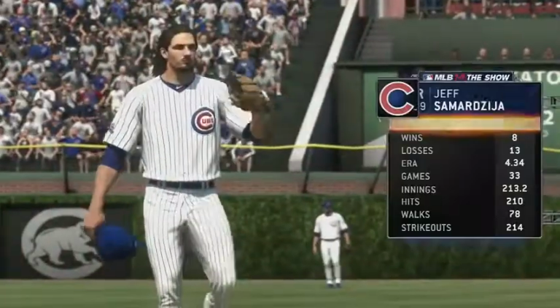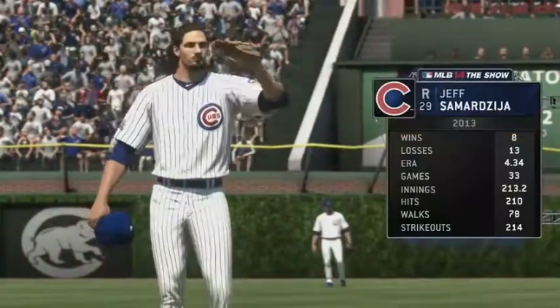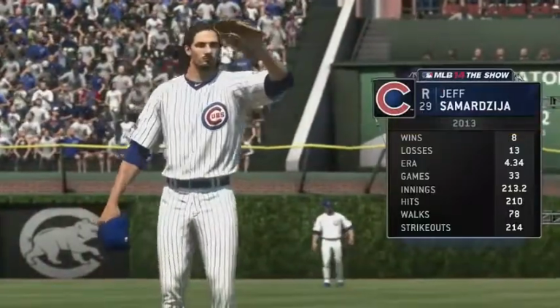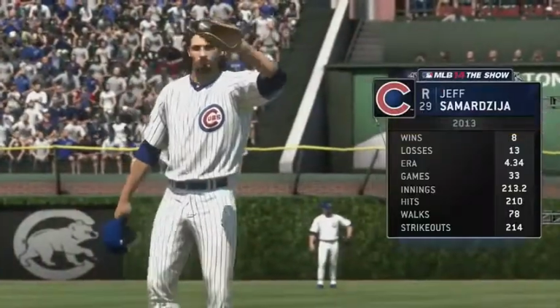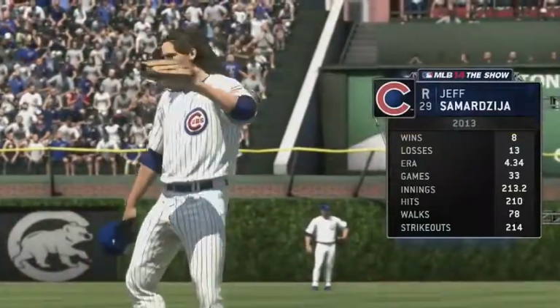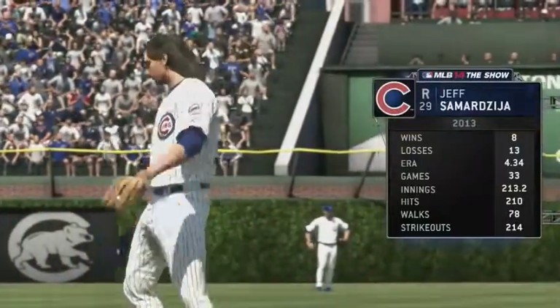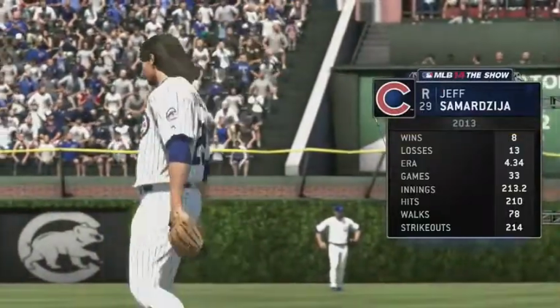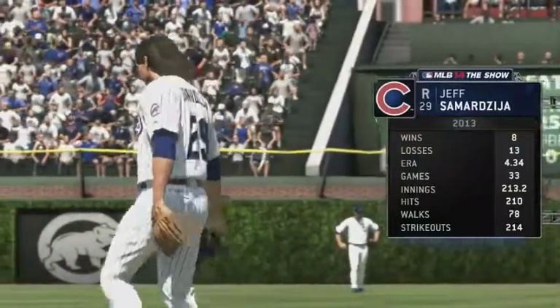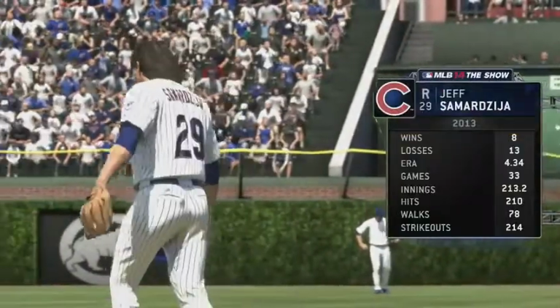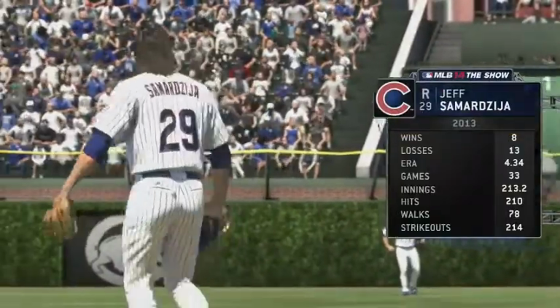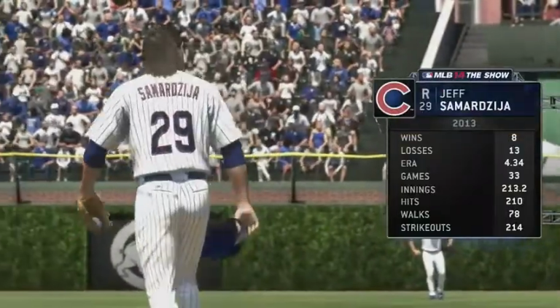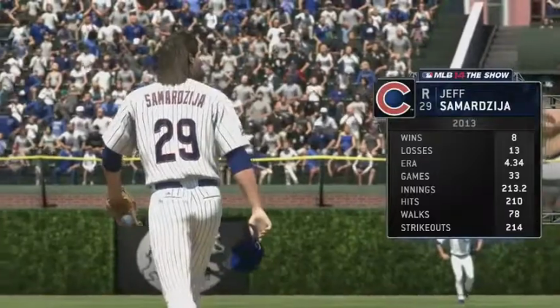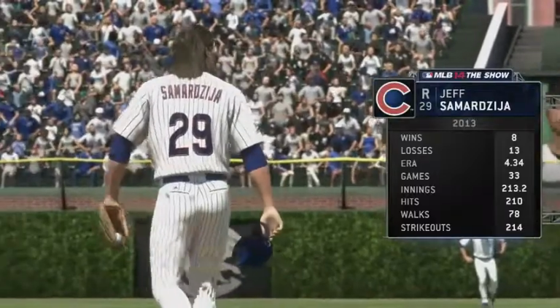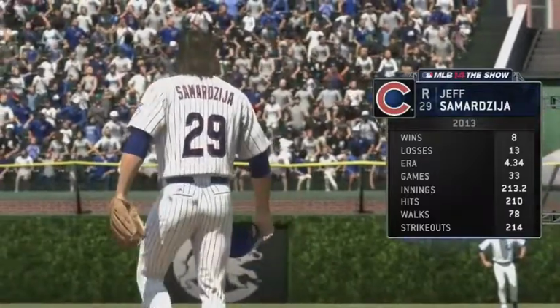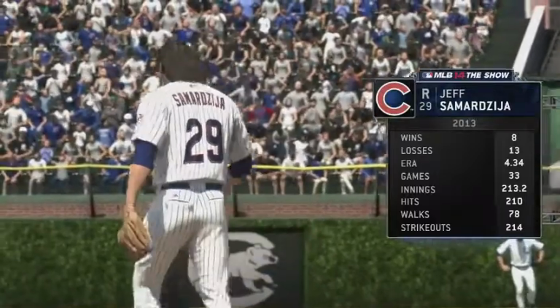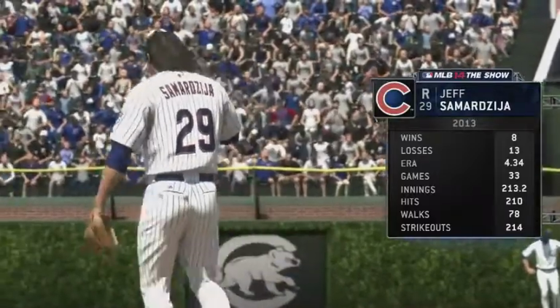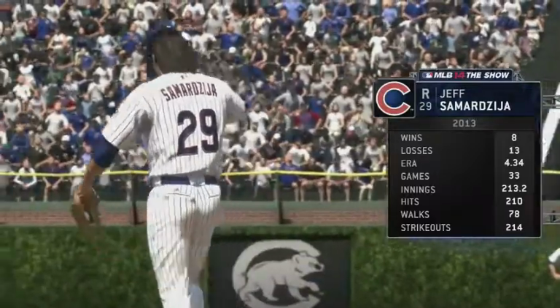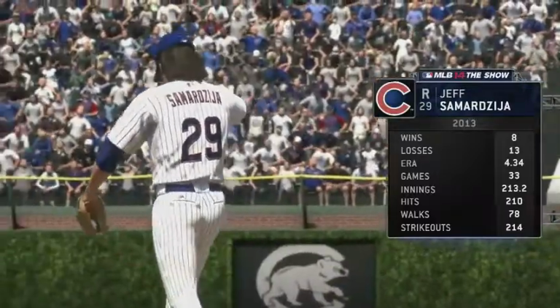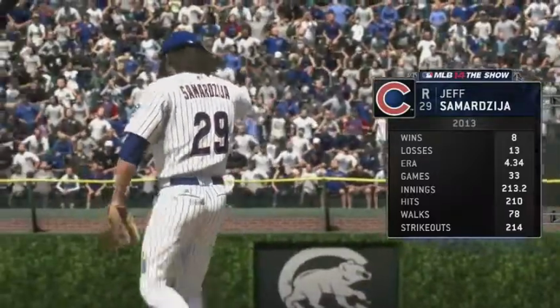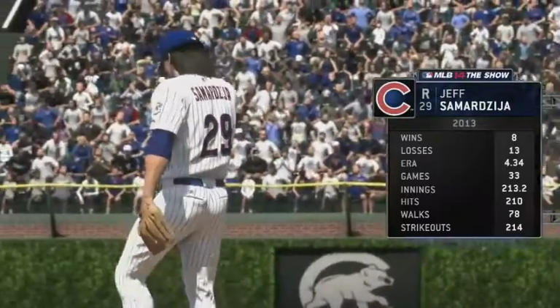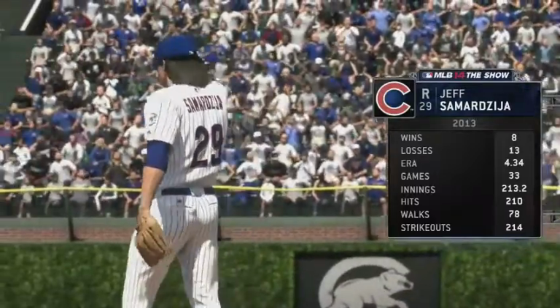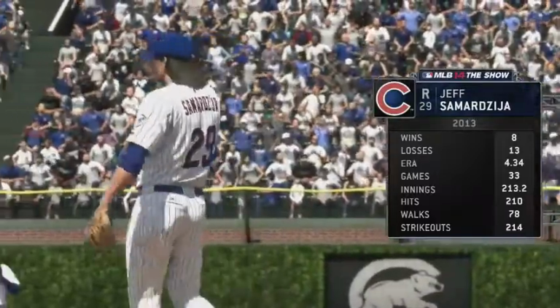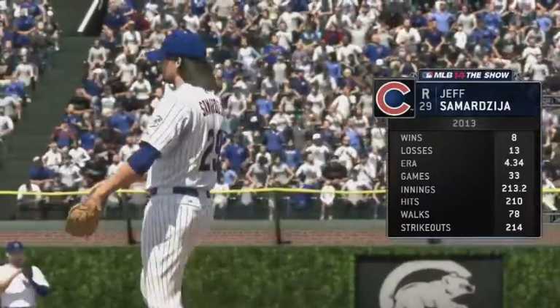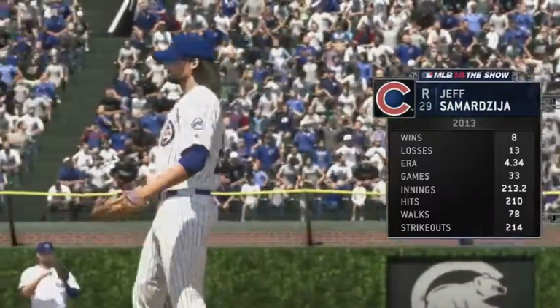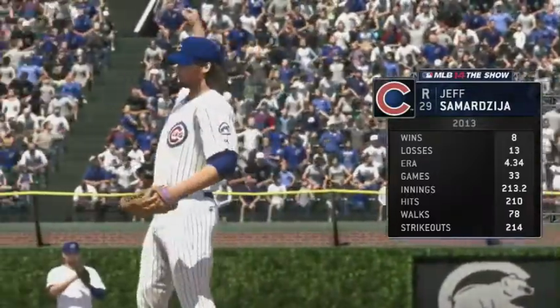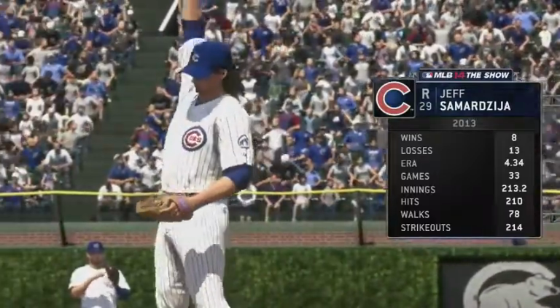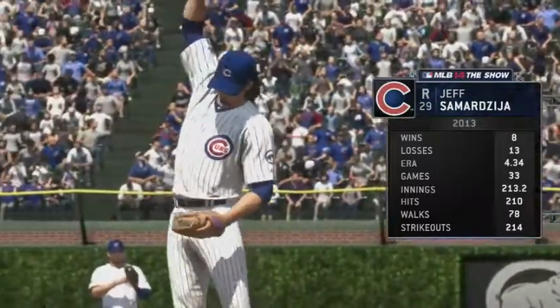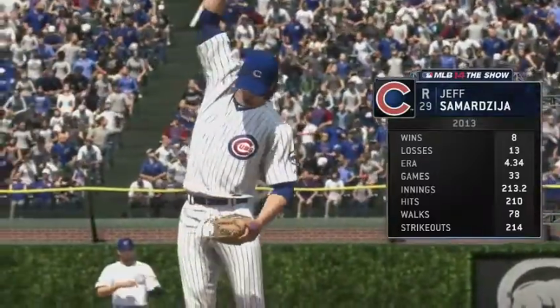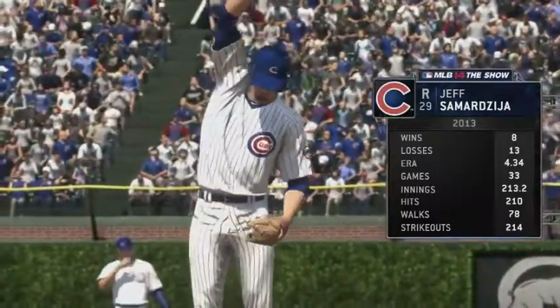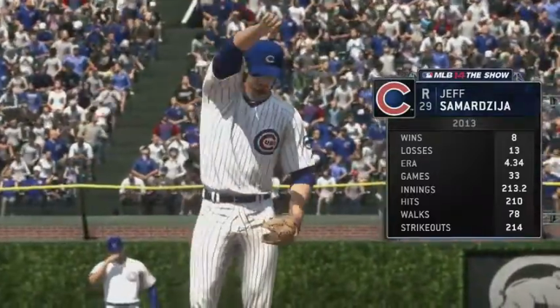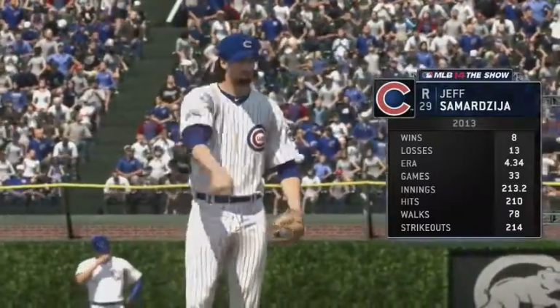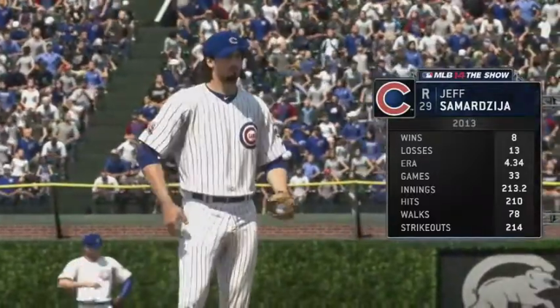They'll match up against a former wide receiver turned reliever turned starter, the hard-throwing right-hander Jeff Samardzija.